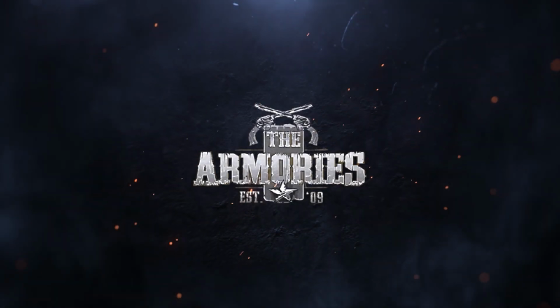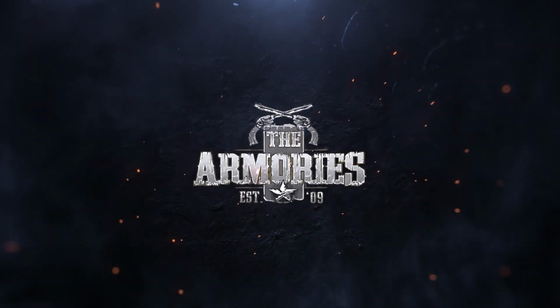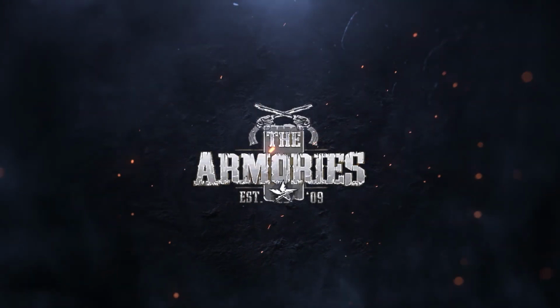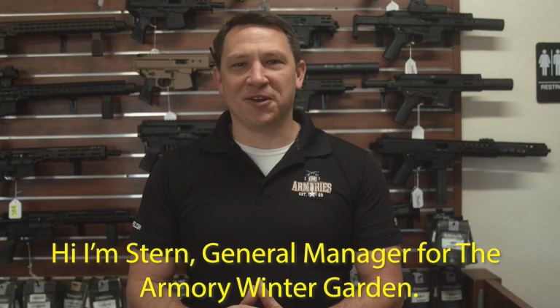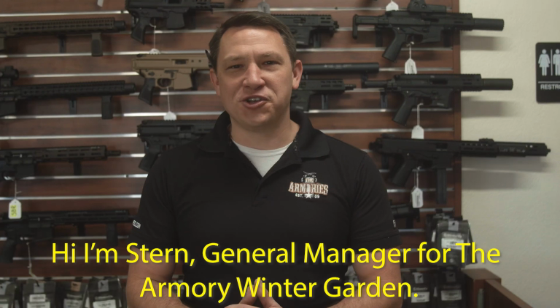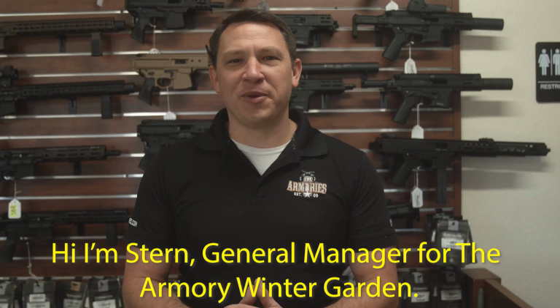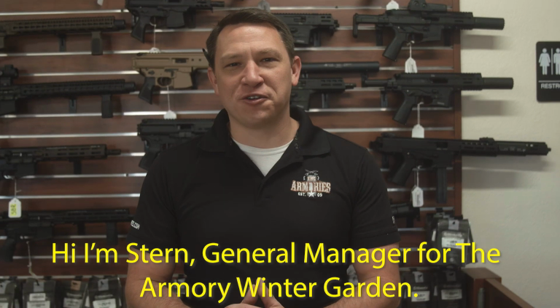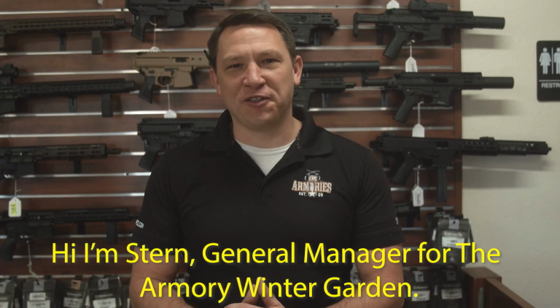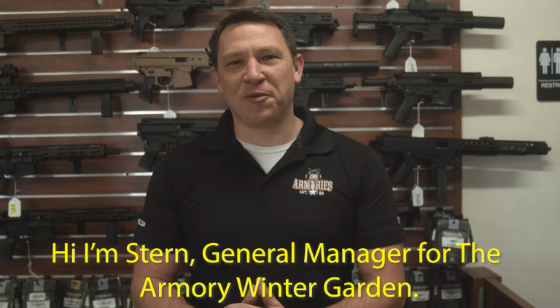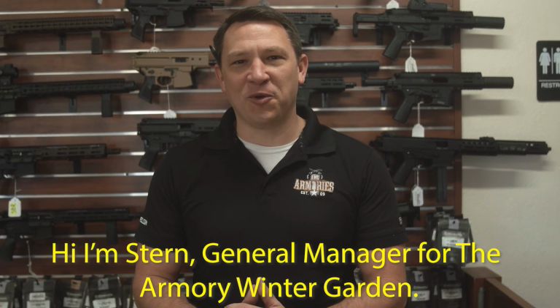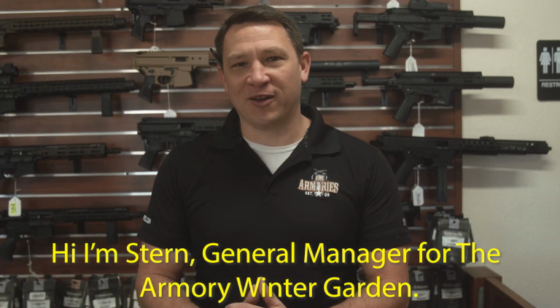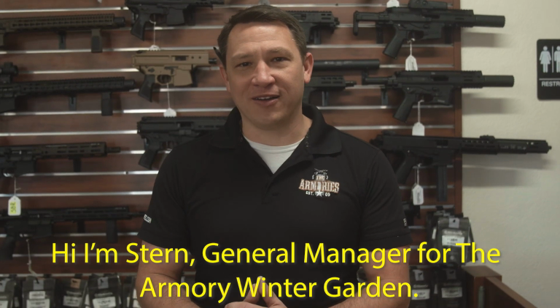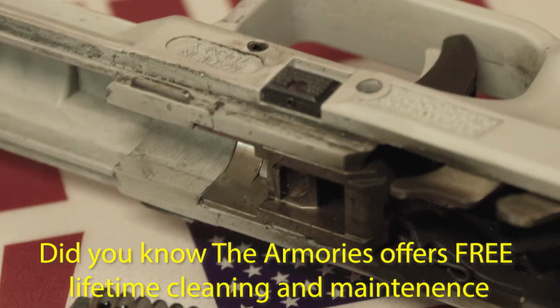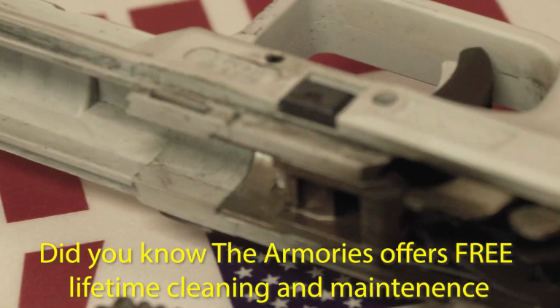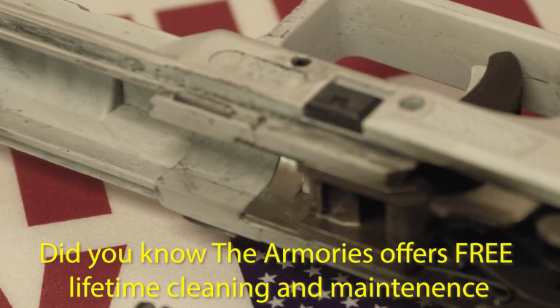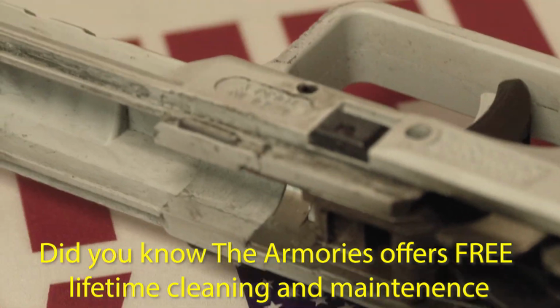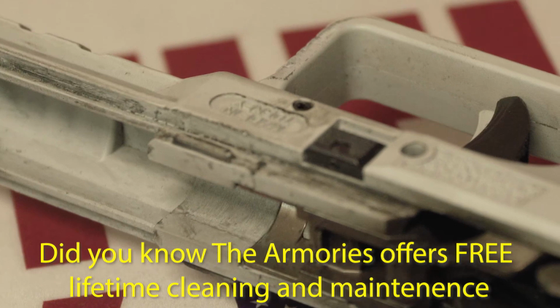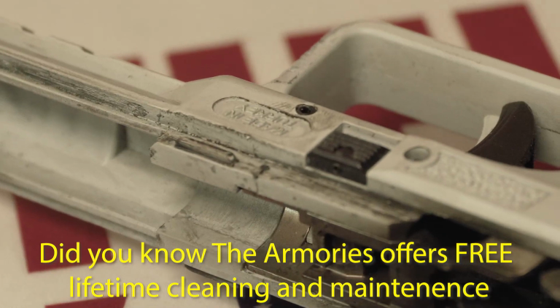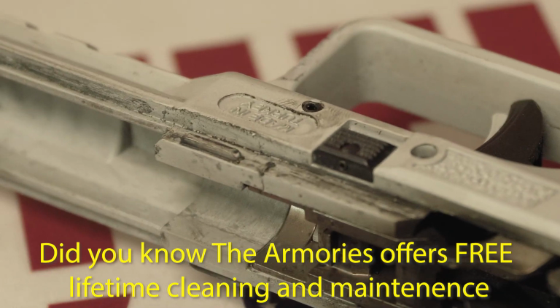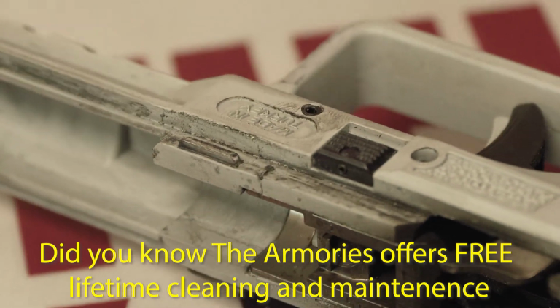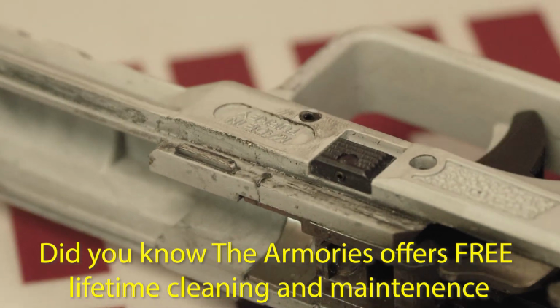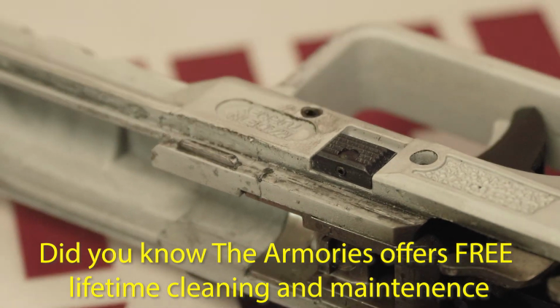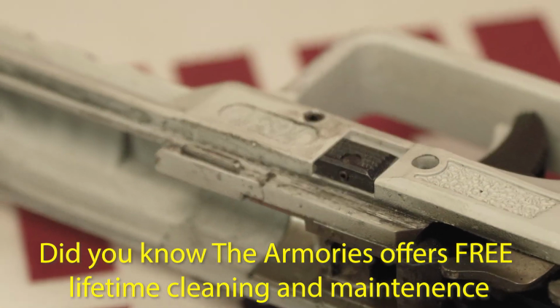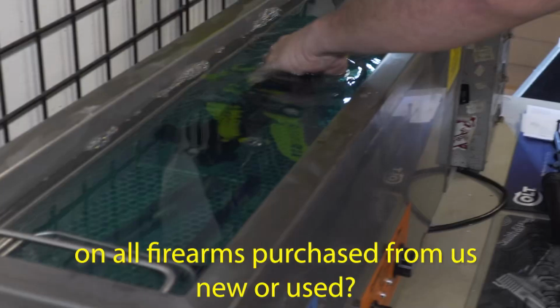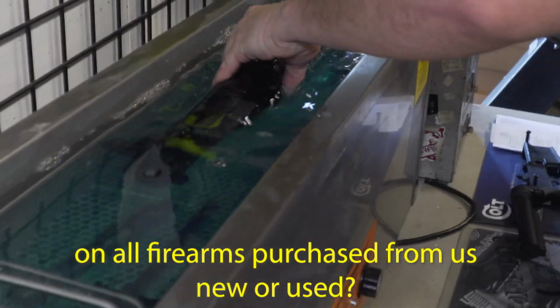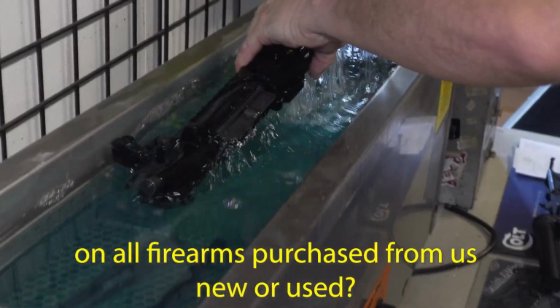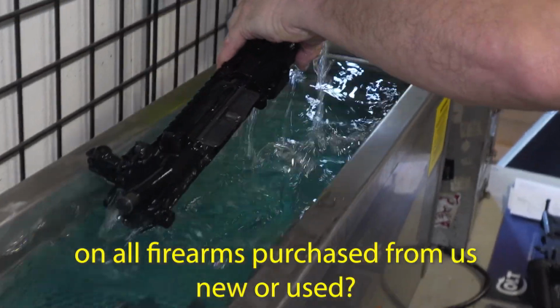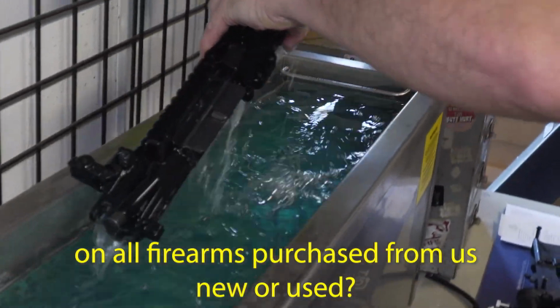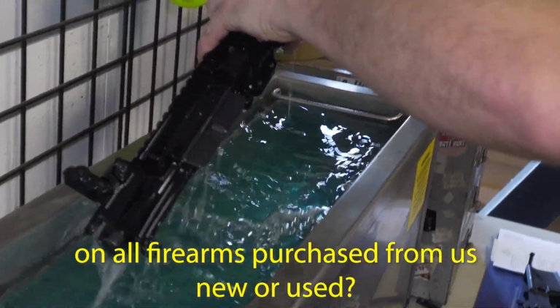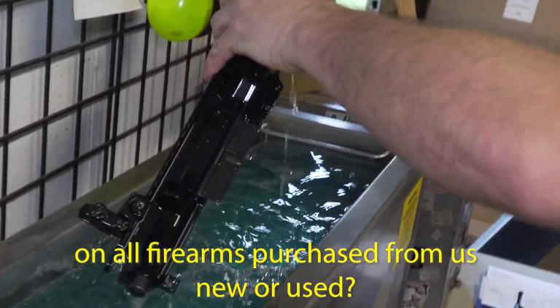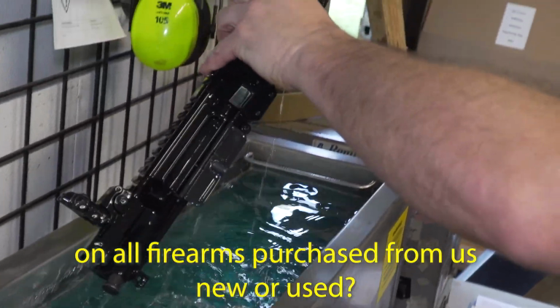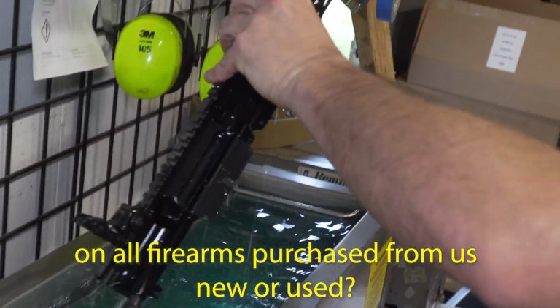Hi, I'm Stern, General Manager for the Armory Winter Garden. Did you know the Armory offers free lifetime cleaning and maintenance on all firearms purchased from us, new or used?